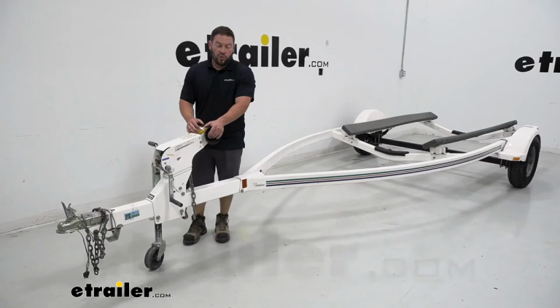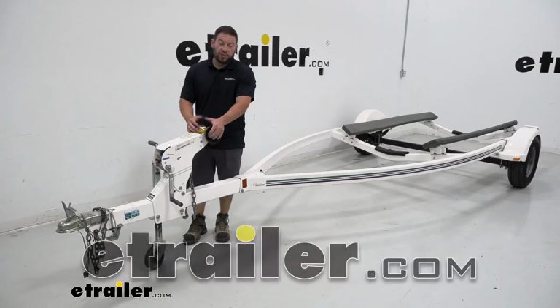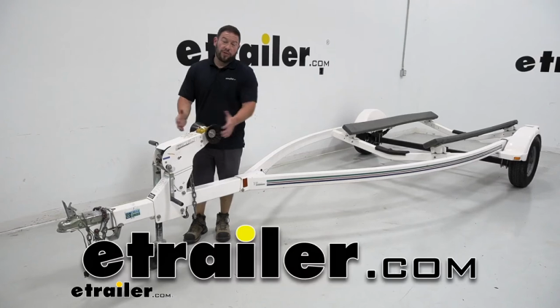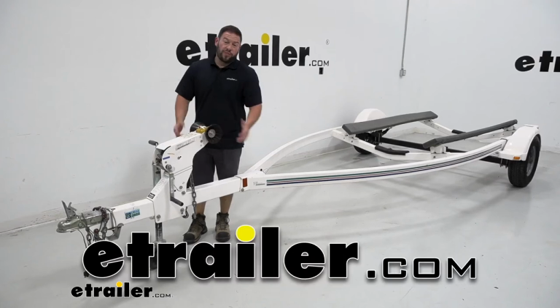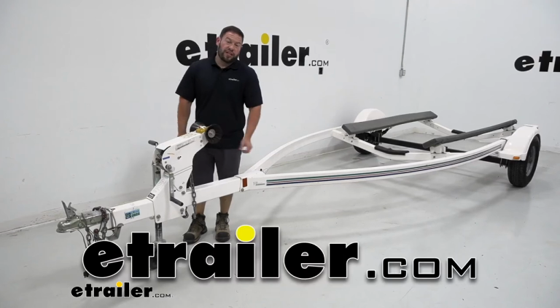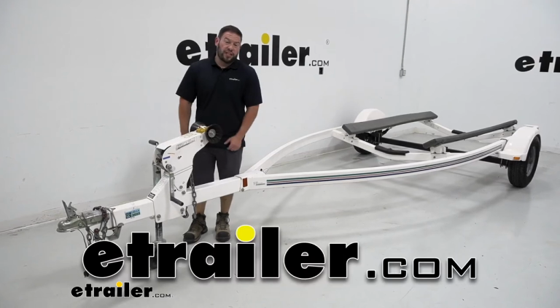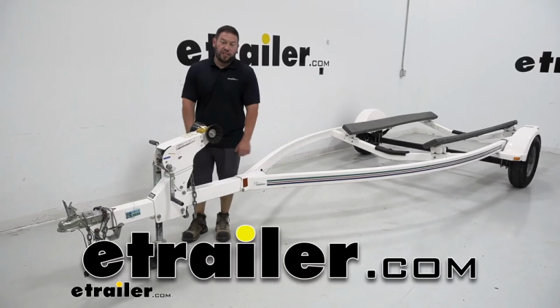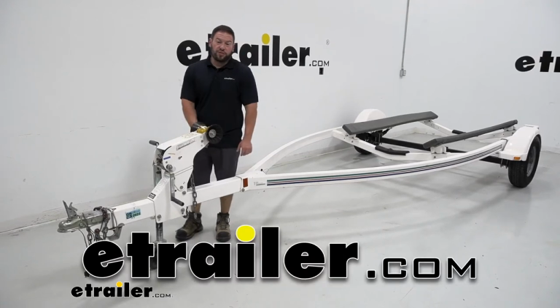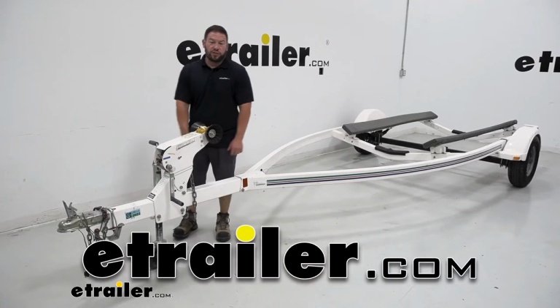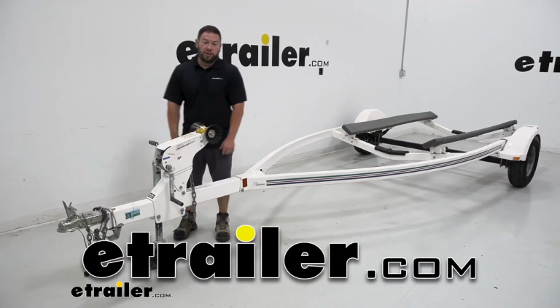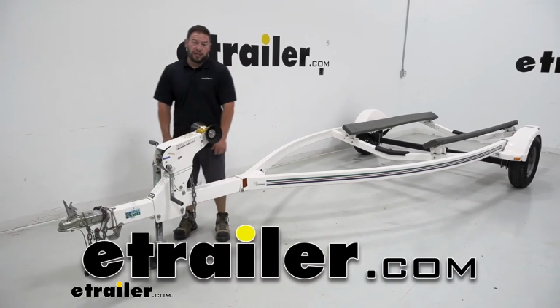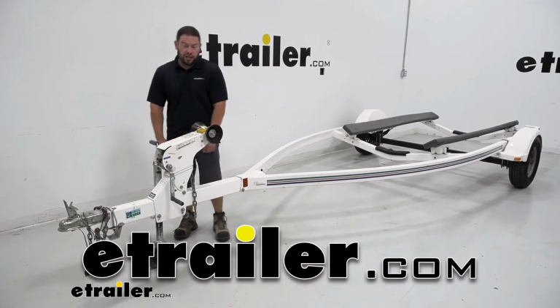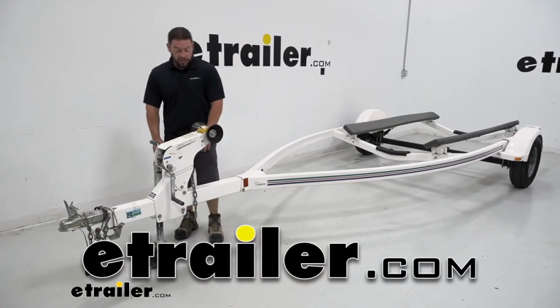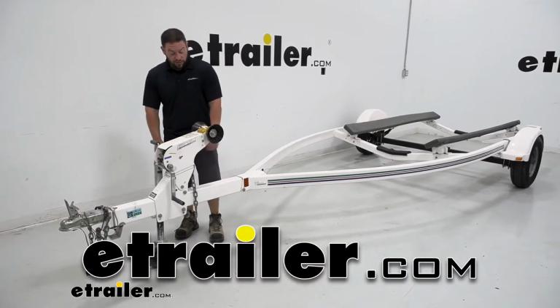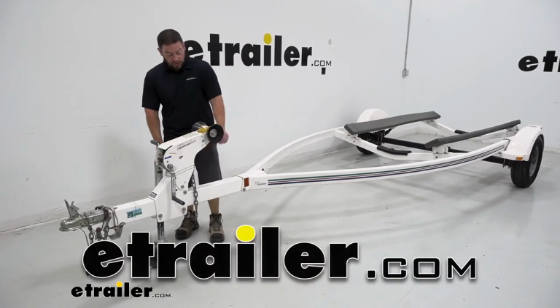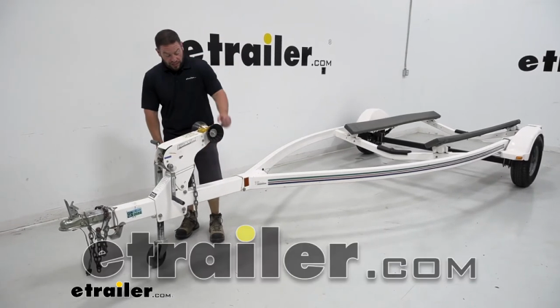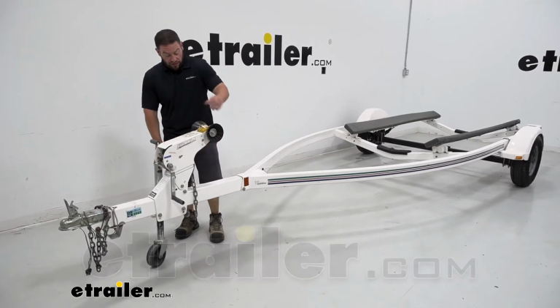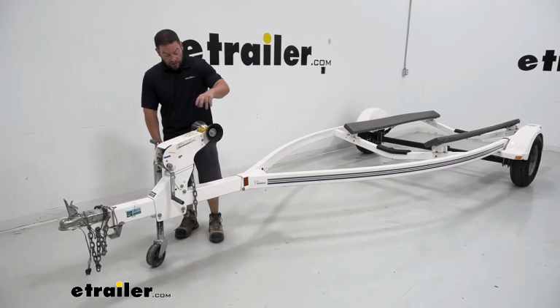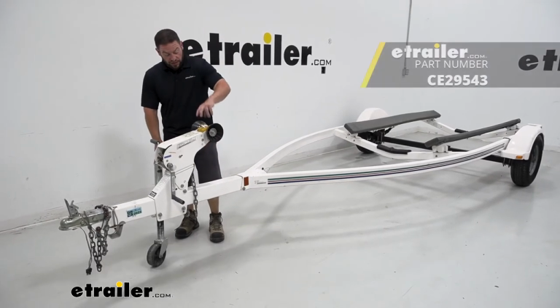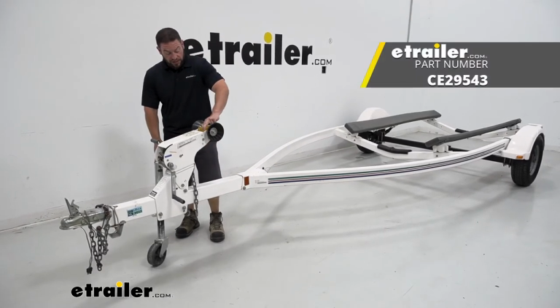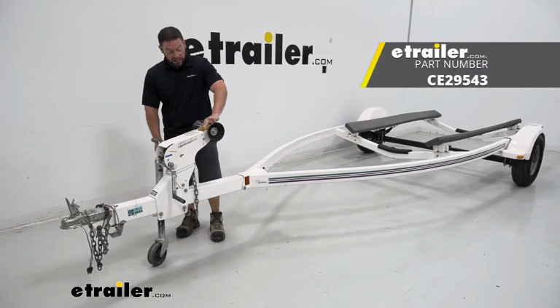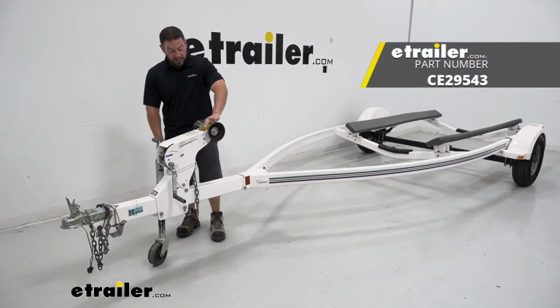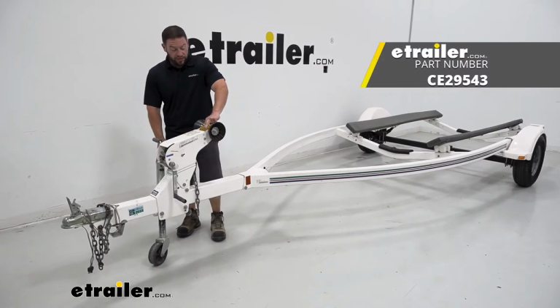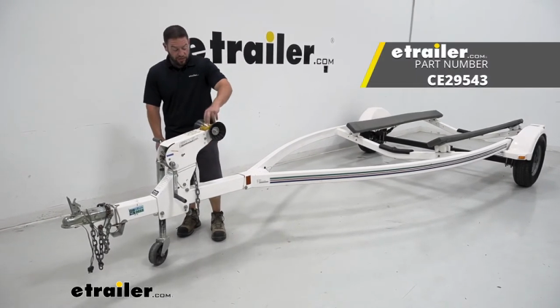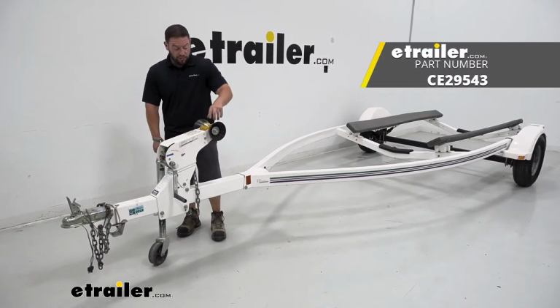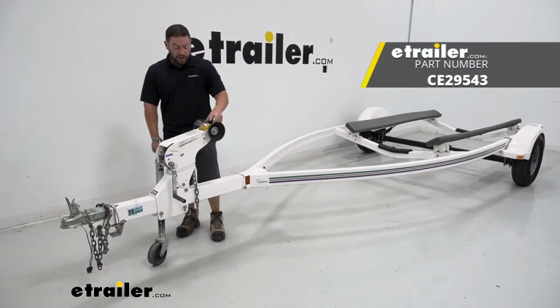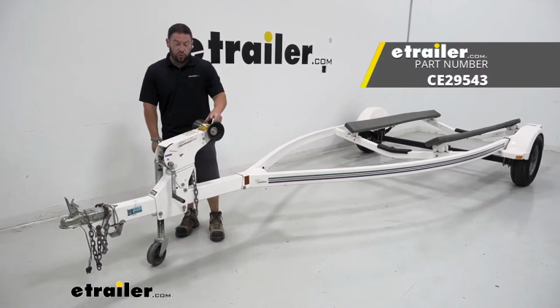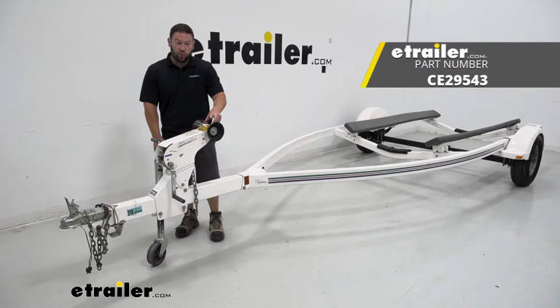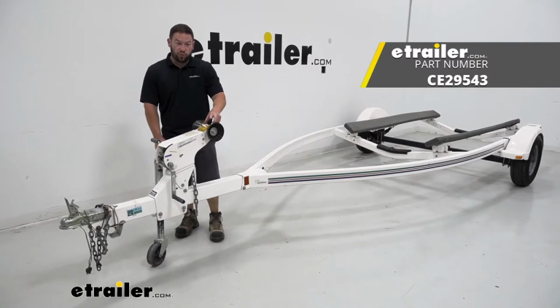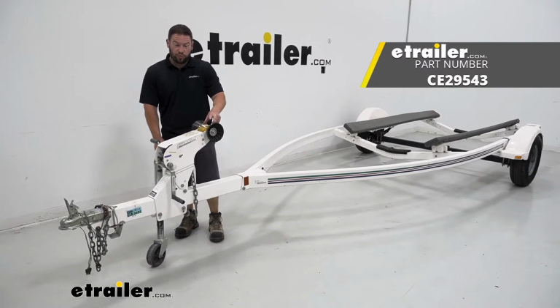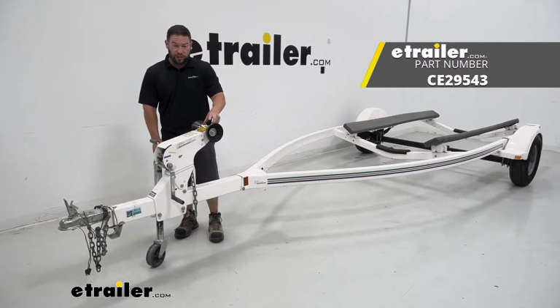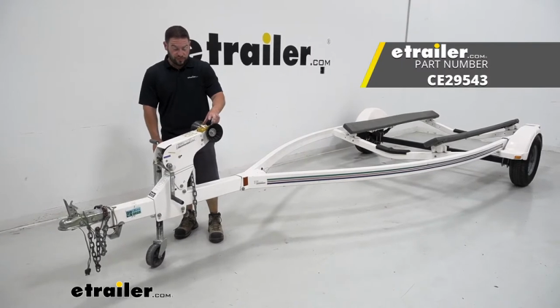What's up everybody? It's AJ with eTrailer.com. Today we're going to be checking out the C.E. Smith bow roller replacement.